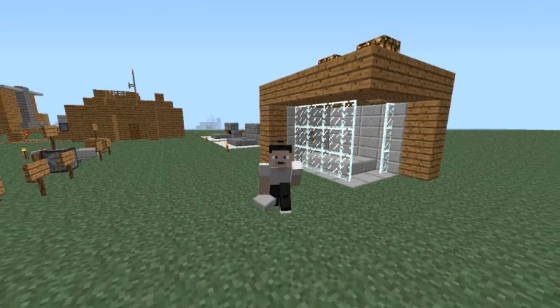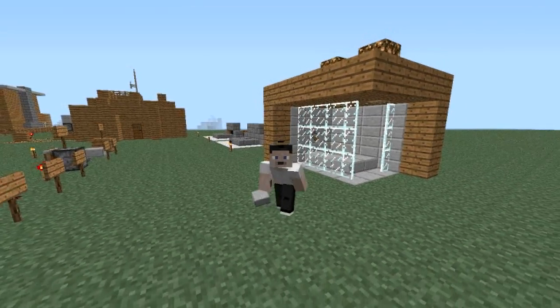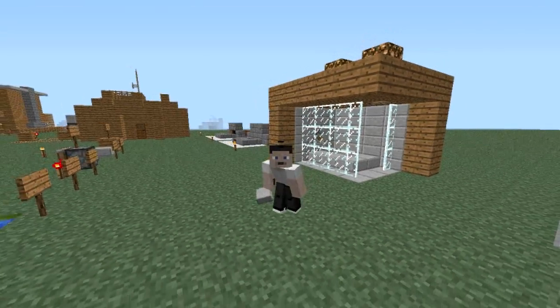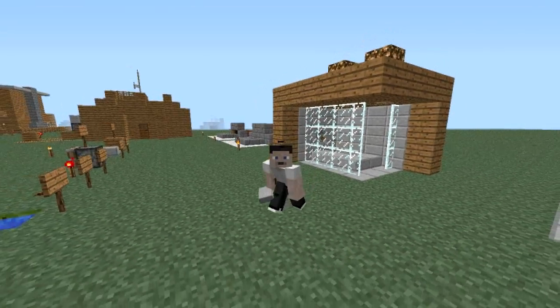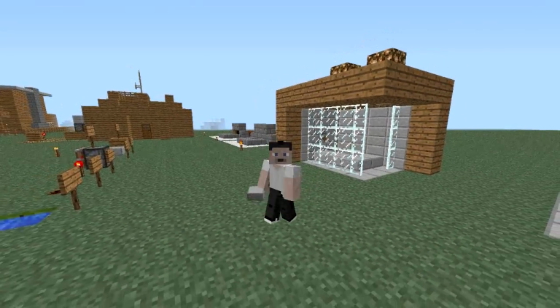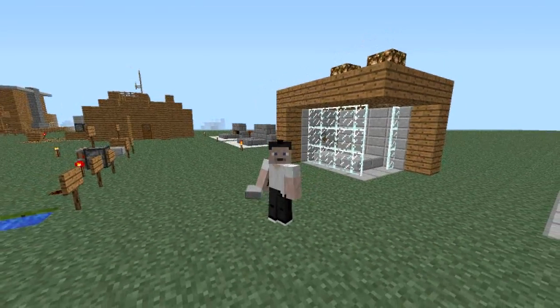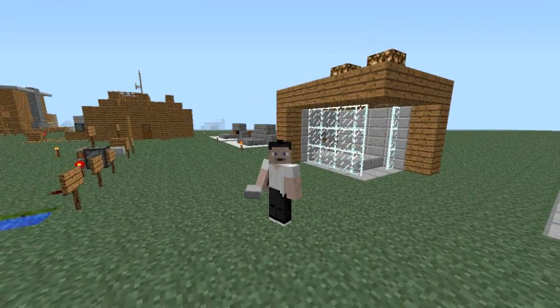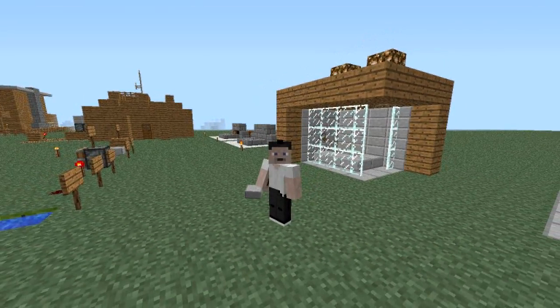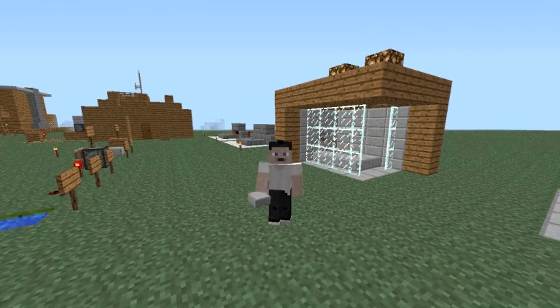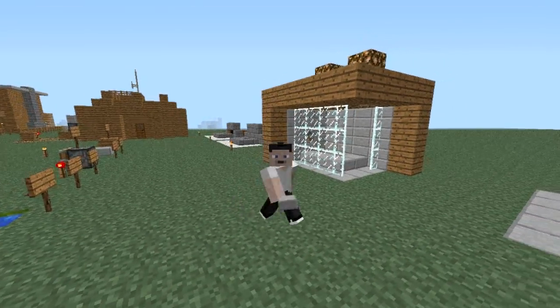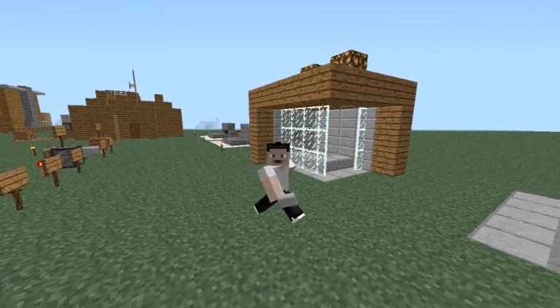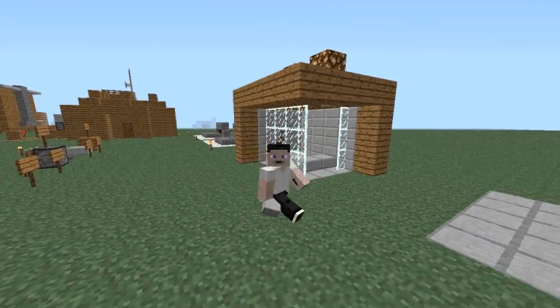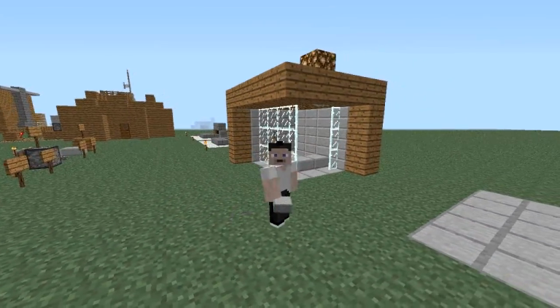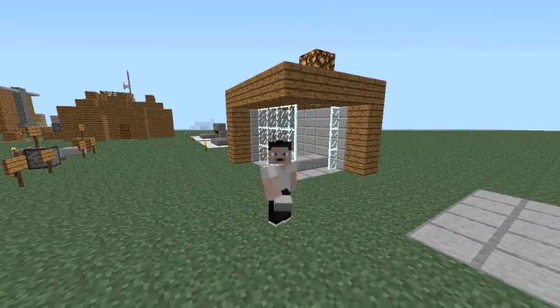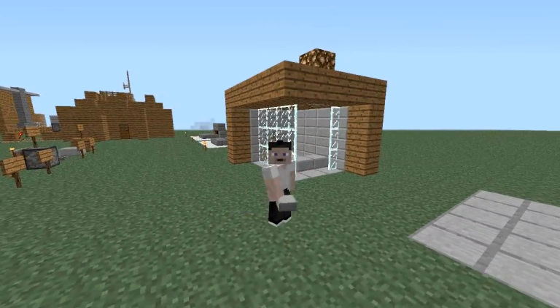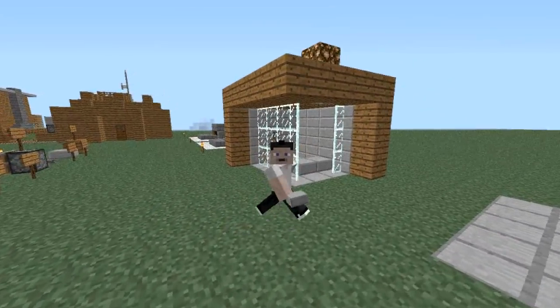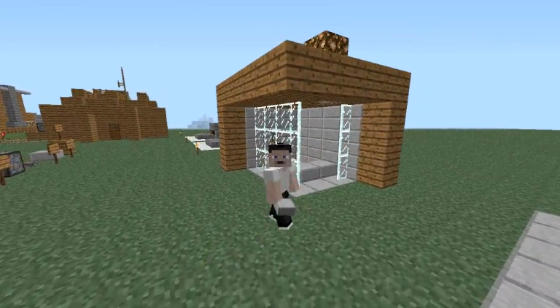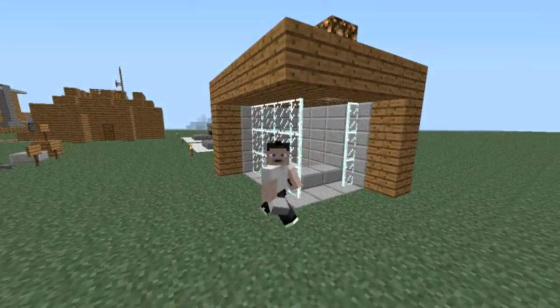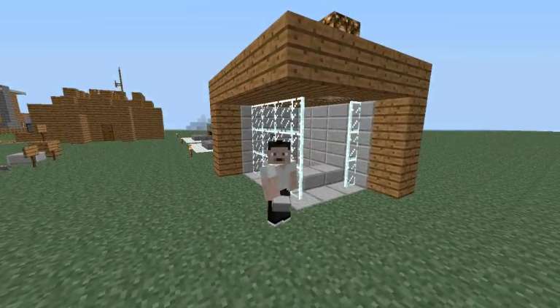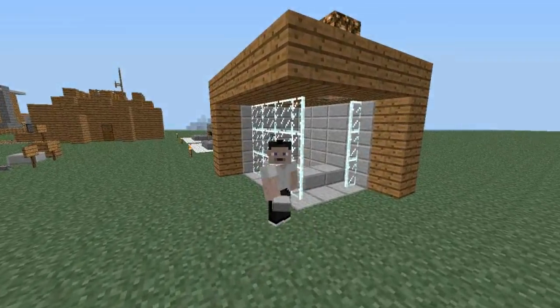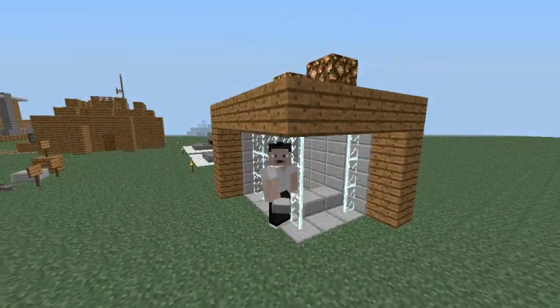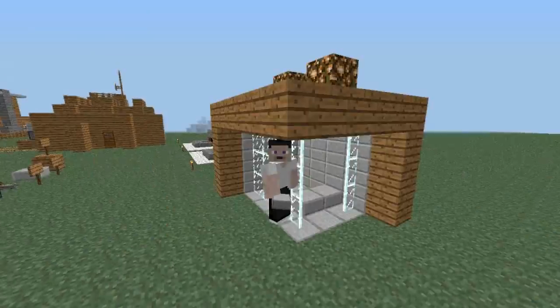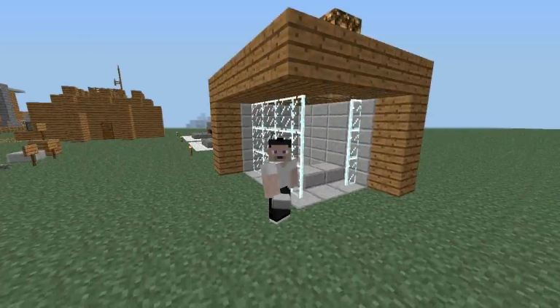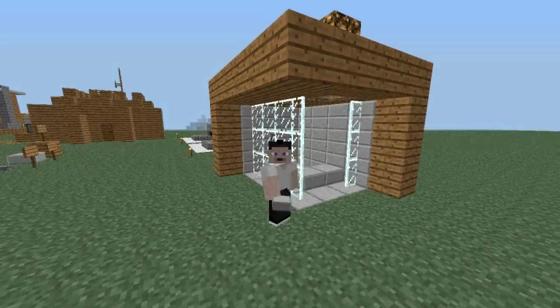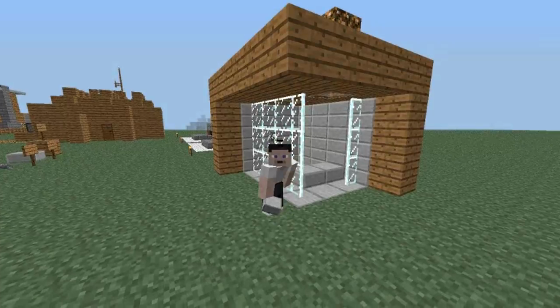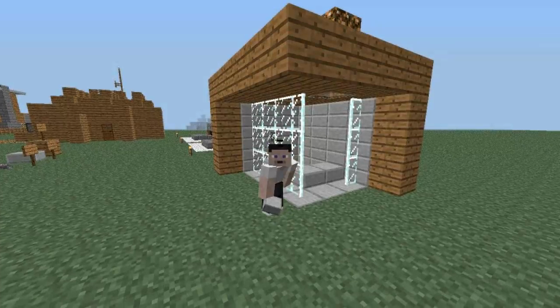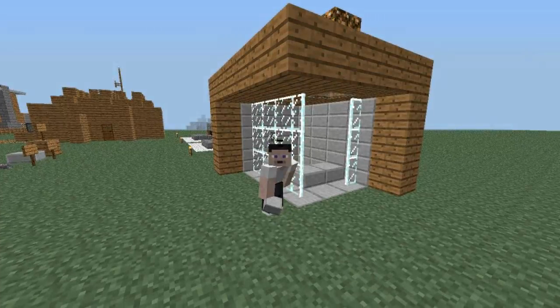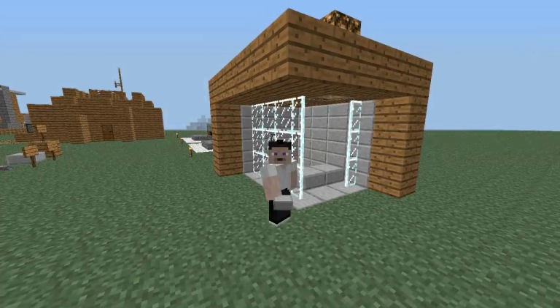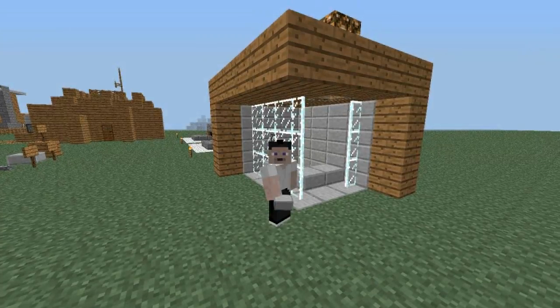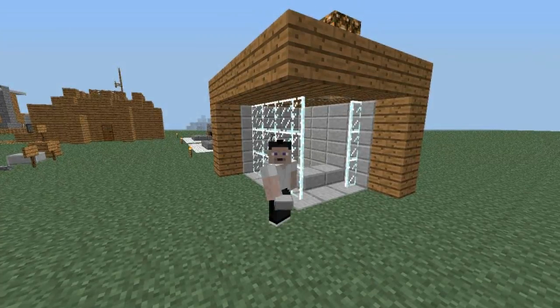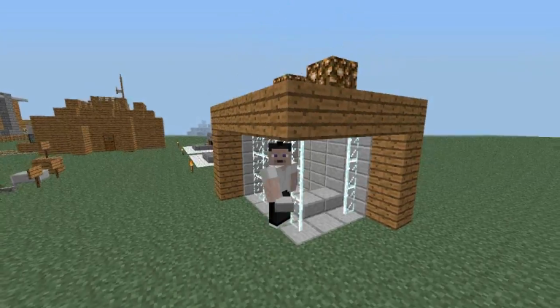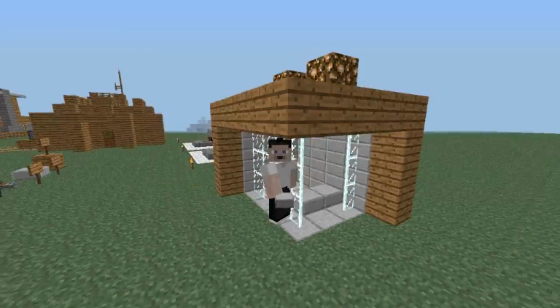Hell nah, people of the internets. My name is Brandon and welcome to my Minecraft tutorial.